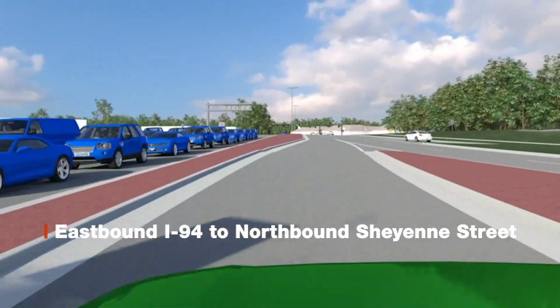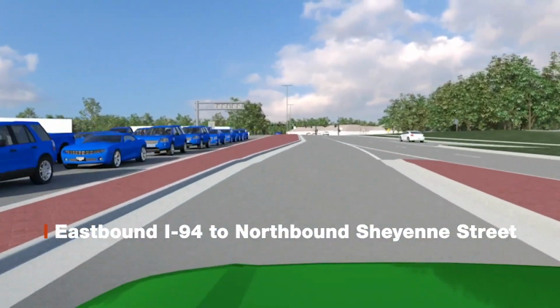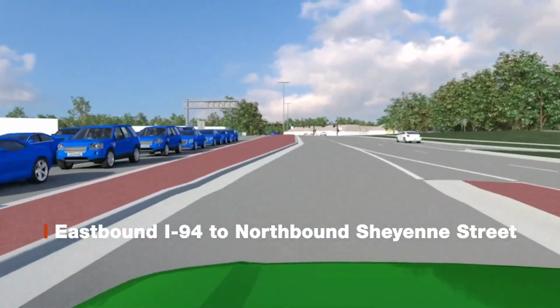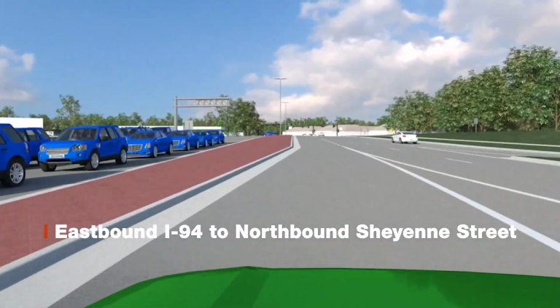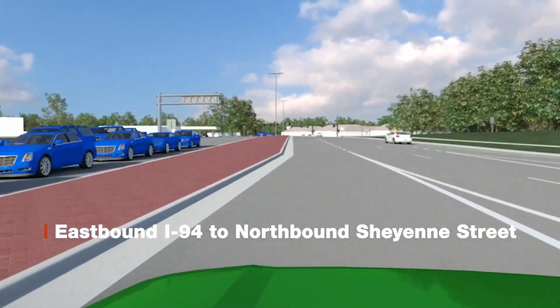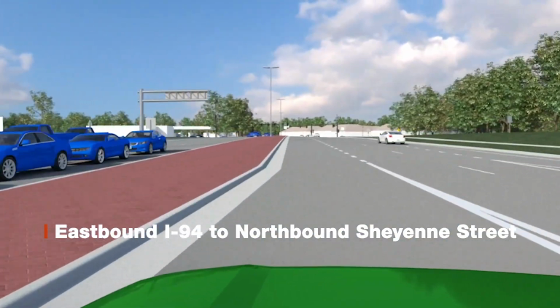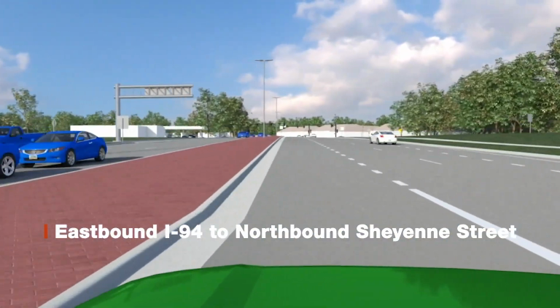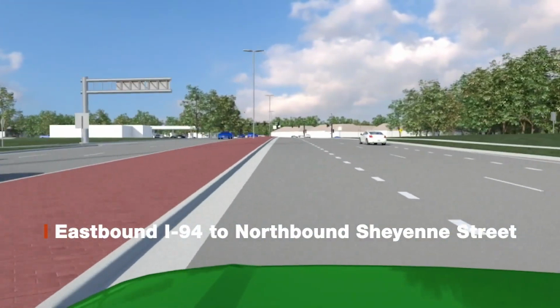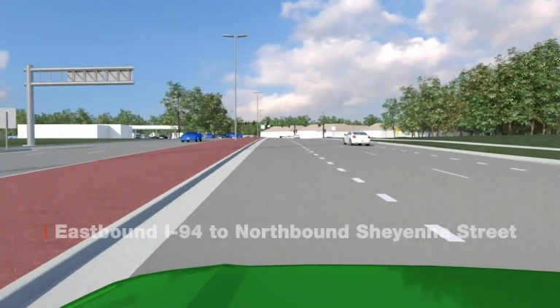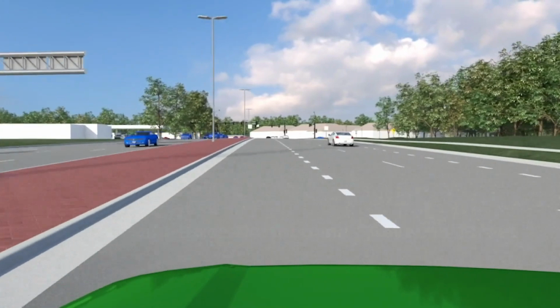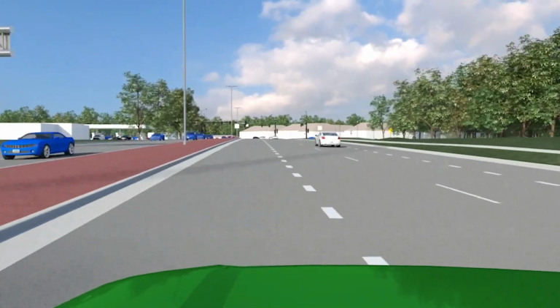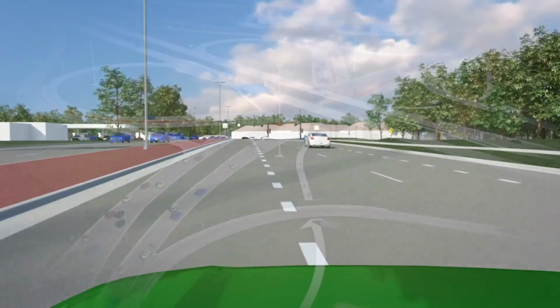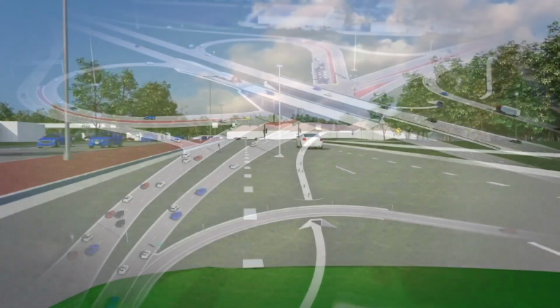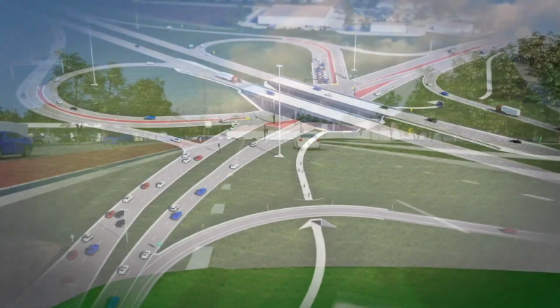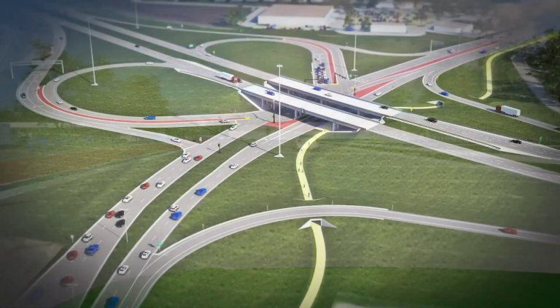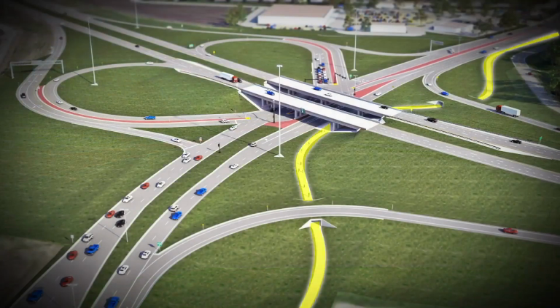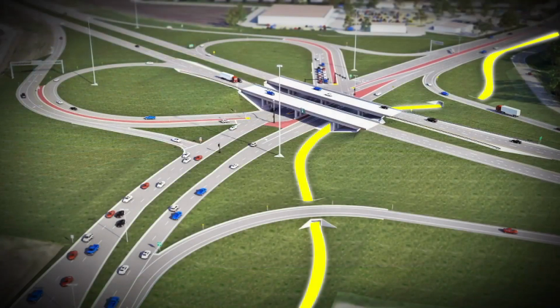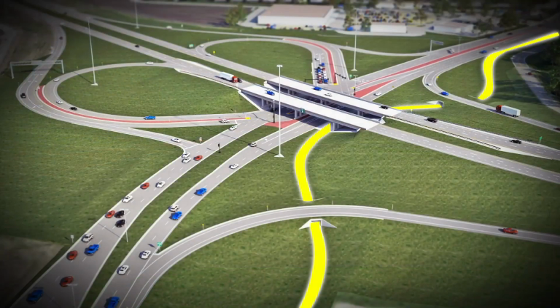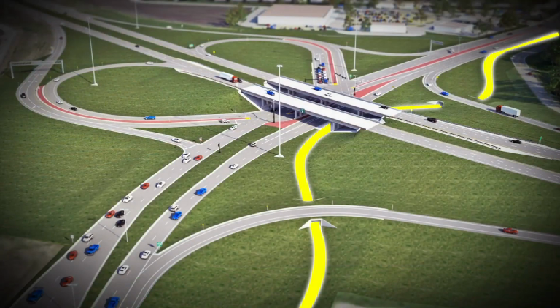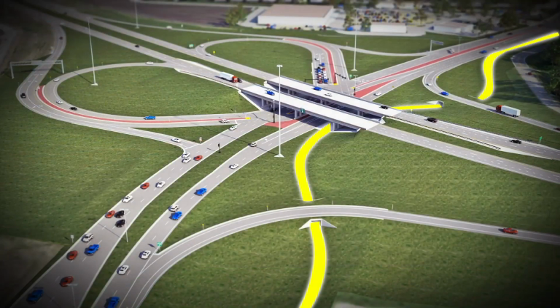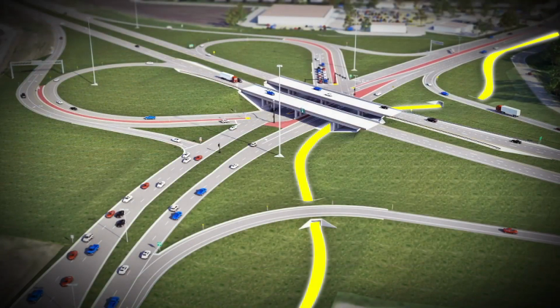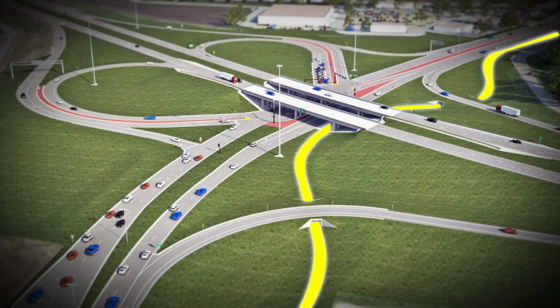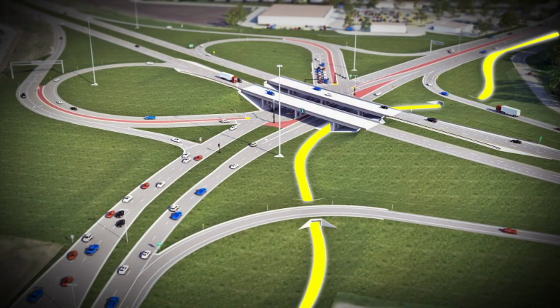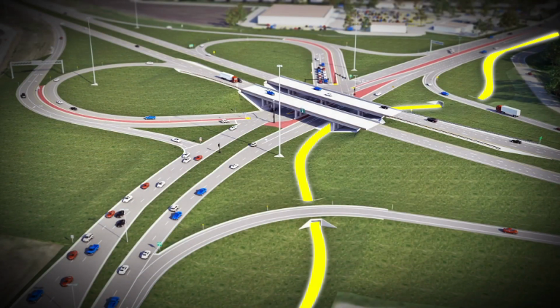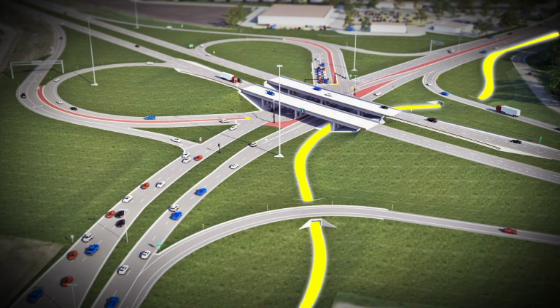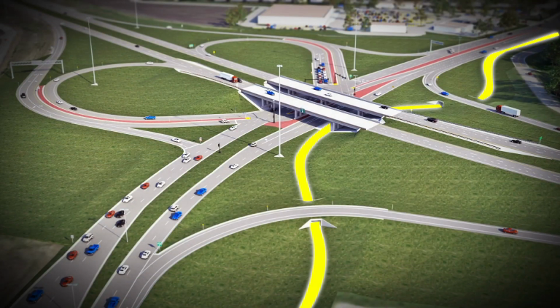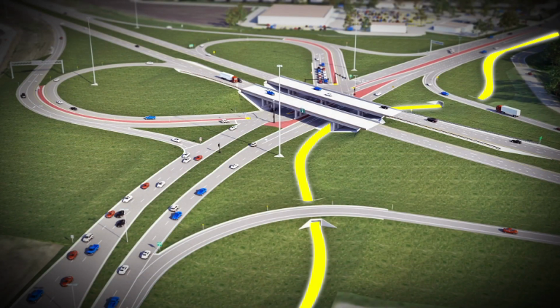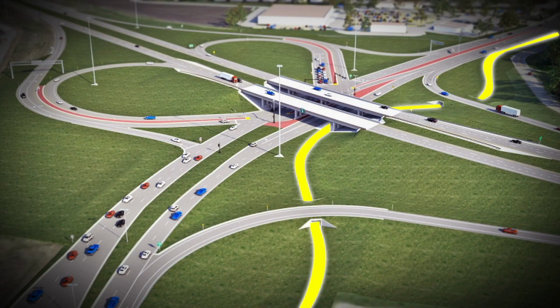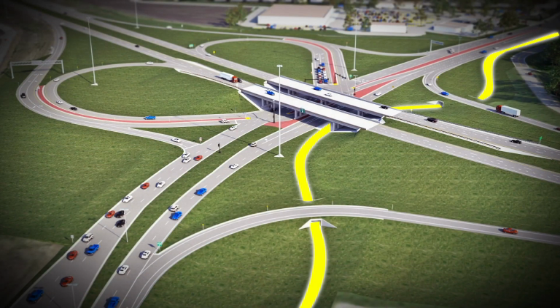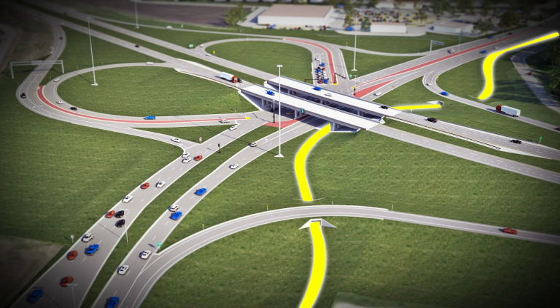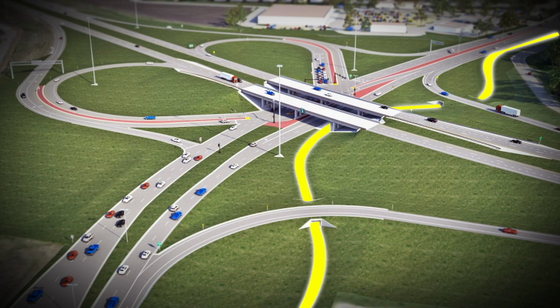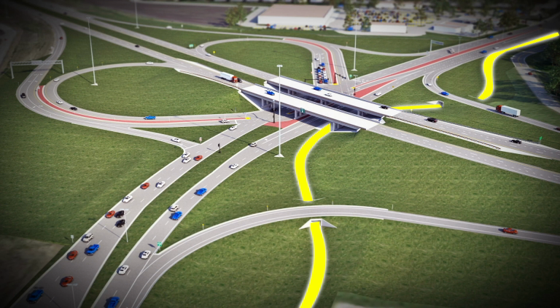Pedestrians can navigate the entire corridor without a single point of contact with traffic, largely improving the safety of the intersection.